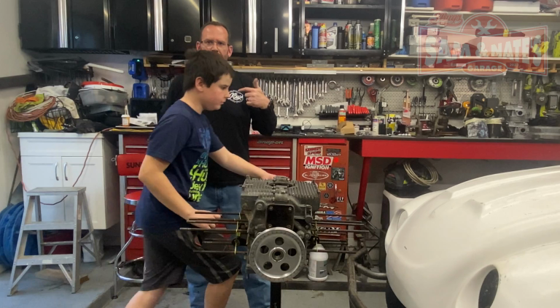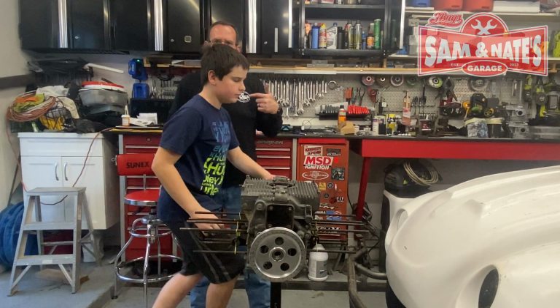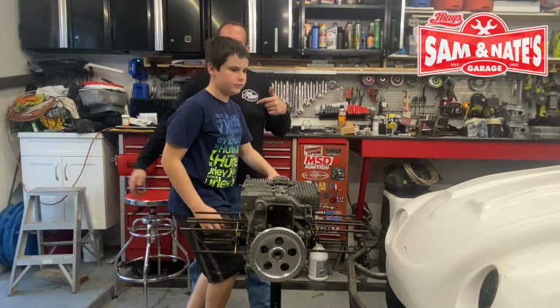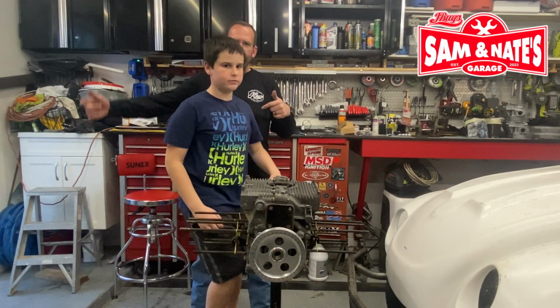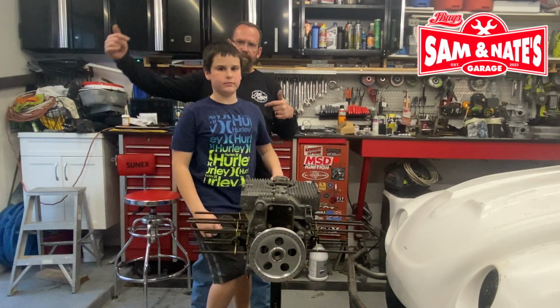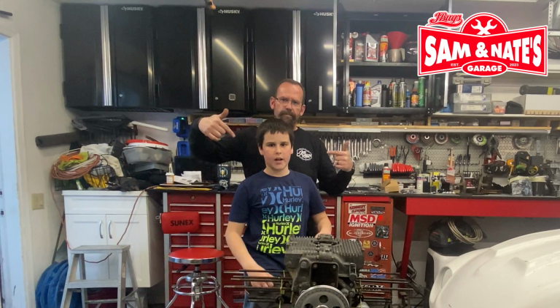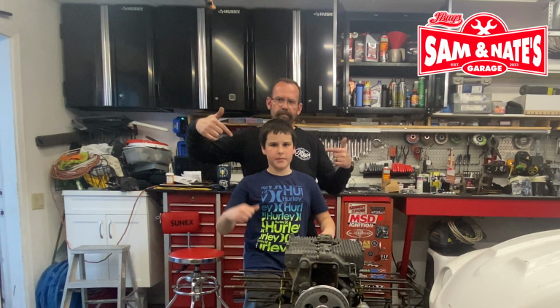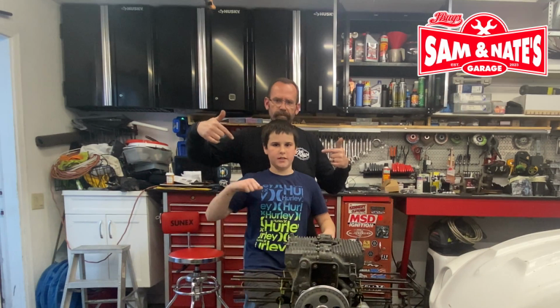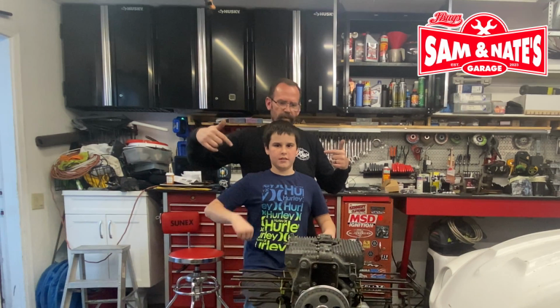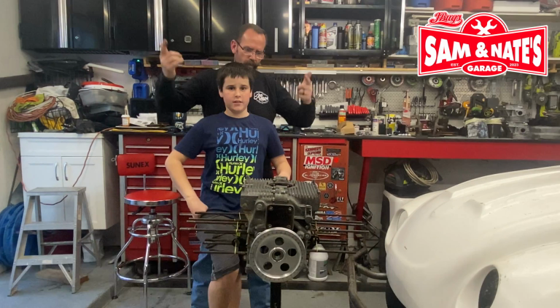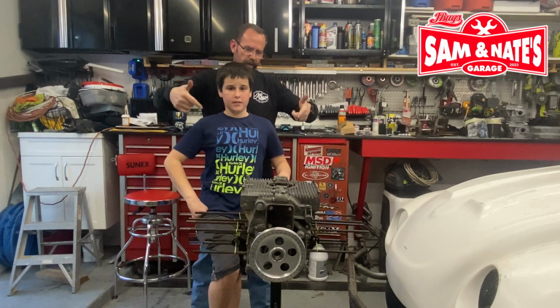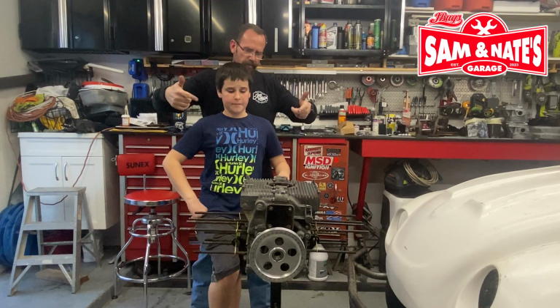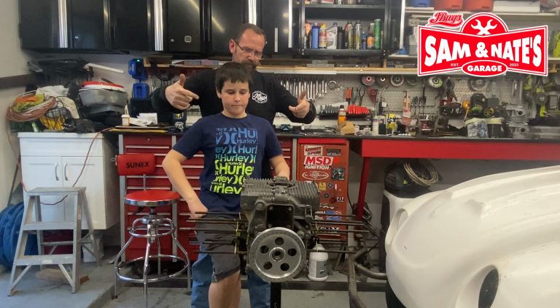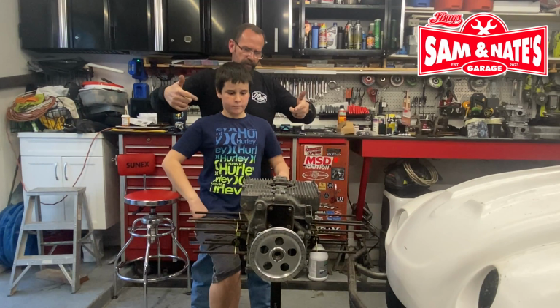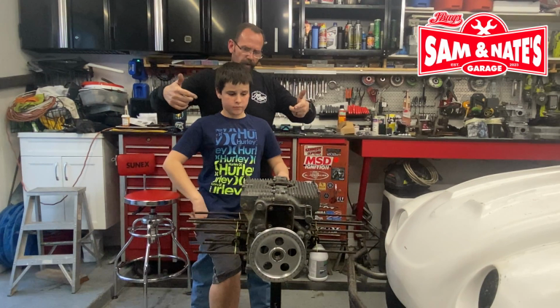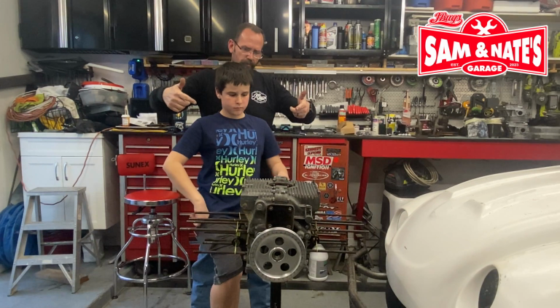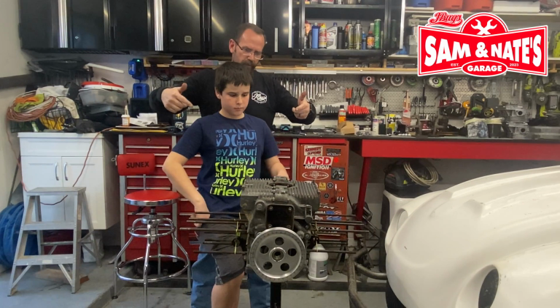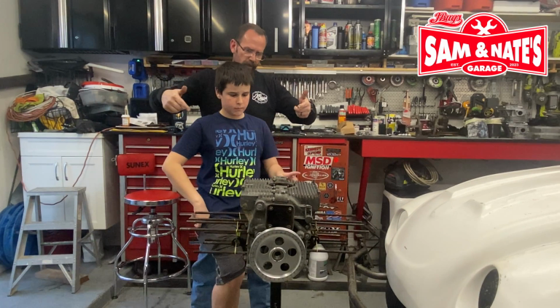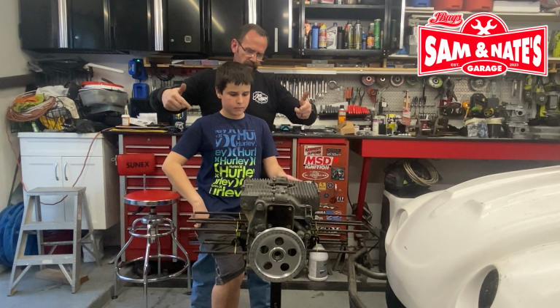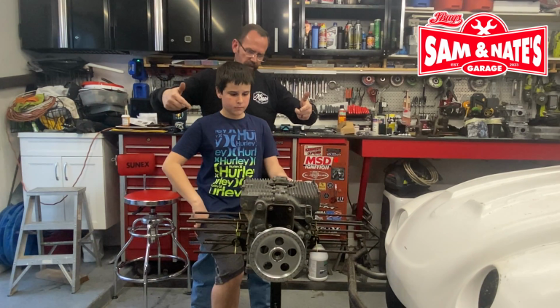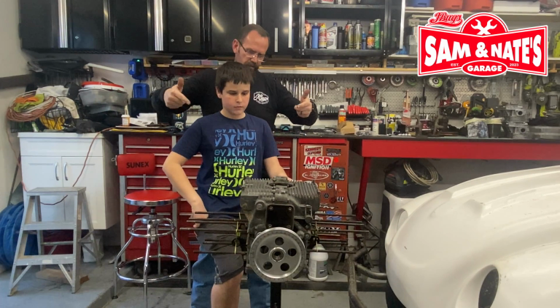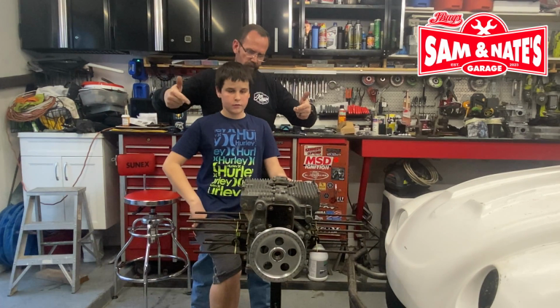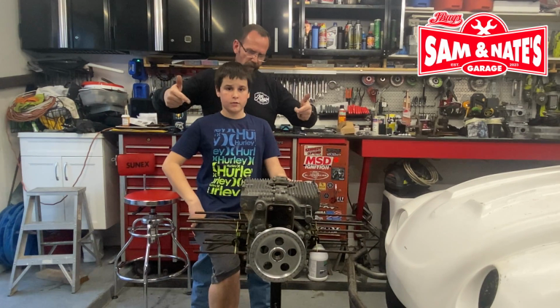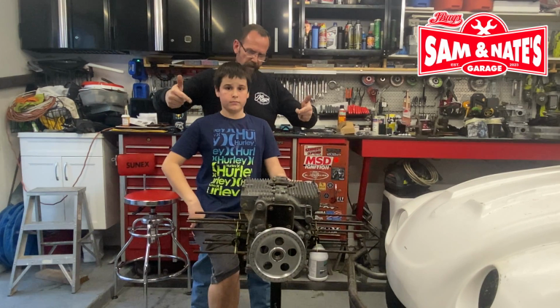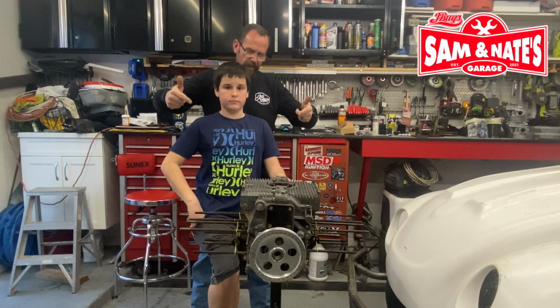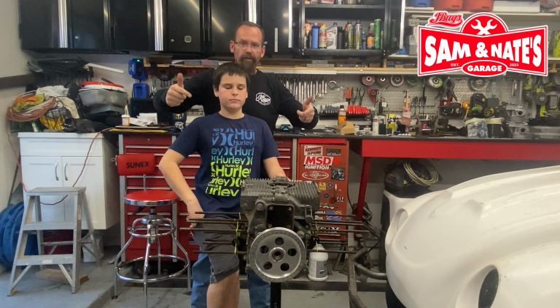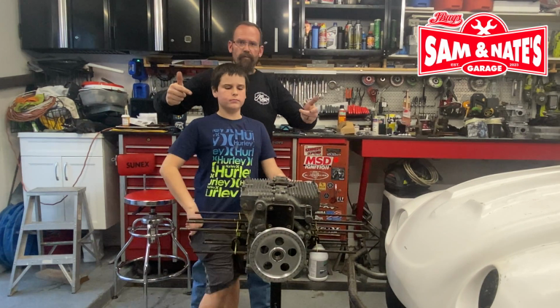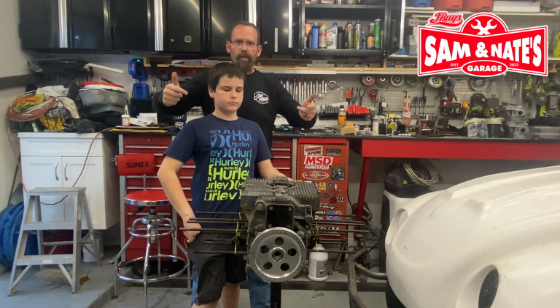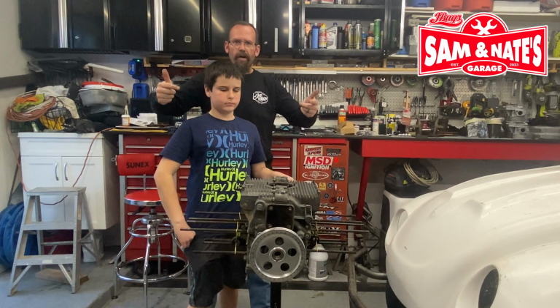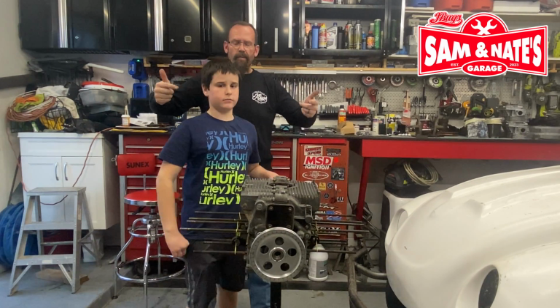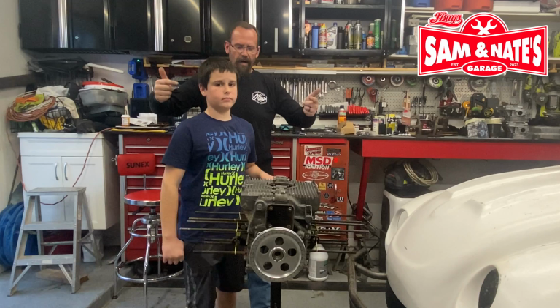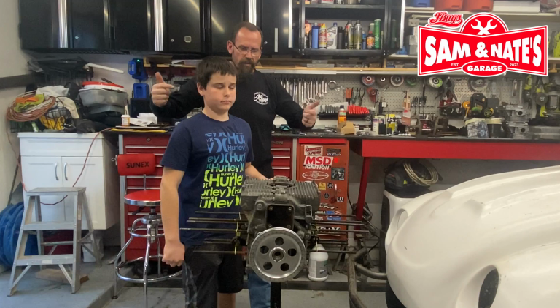Hi, I'm Sam. I'm Nick. We're going to start building this short block into a long block.